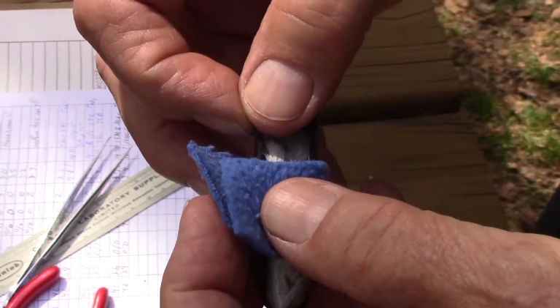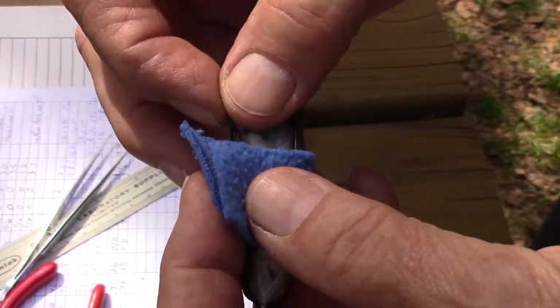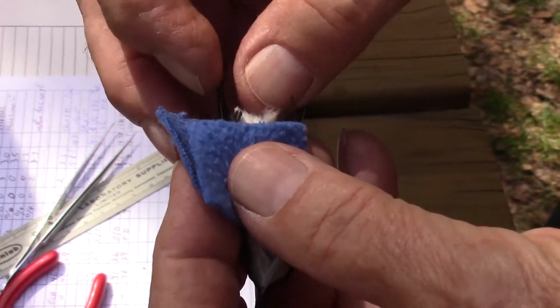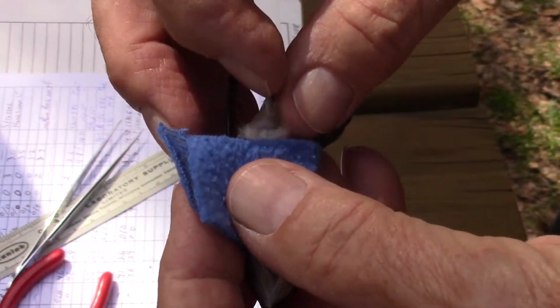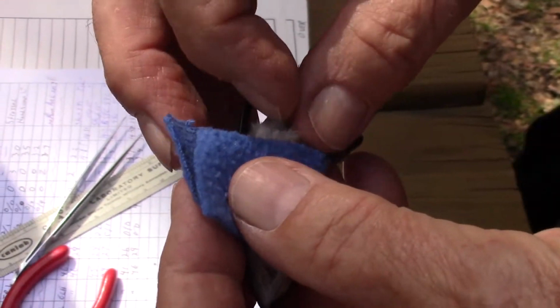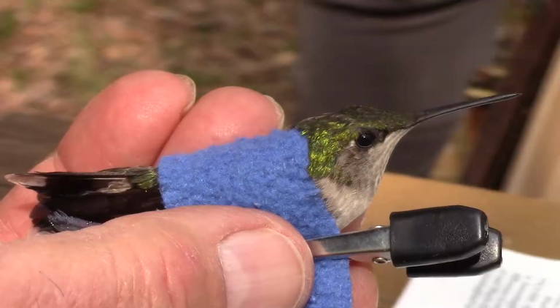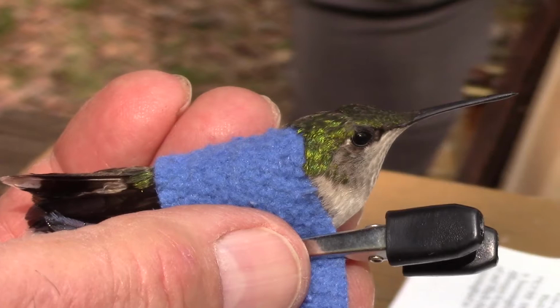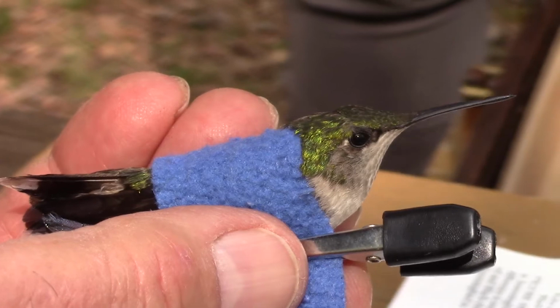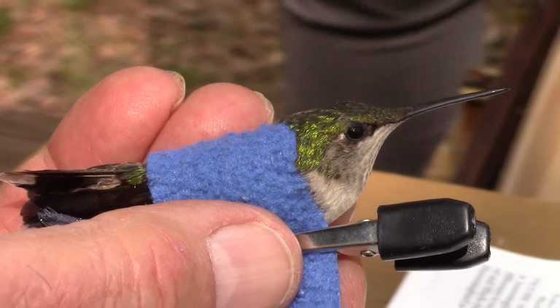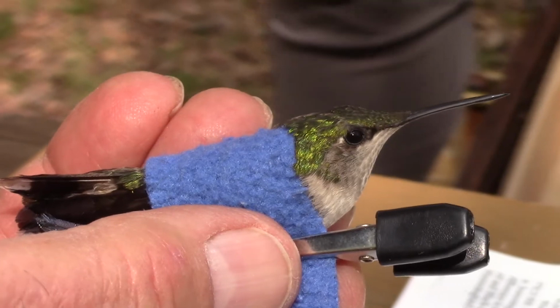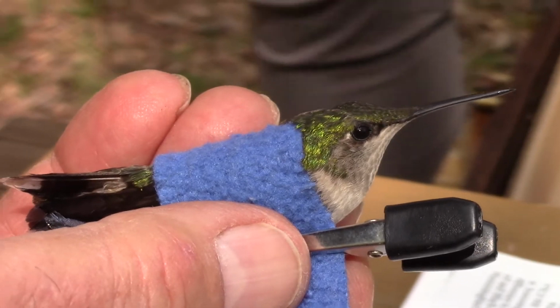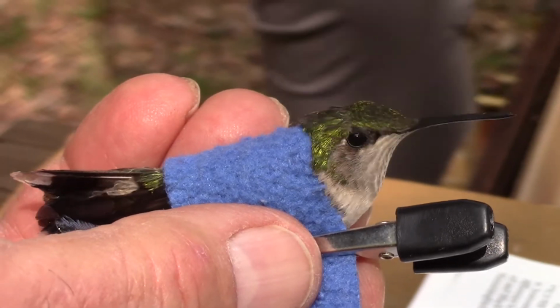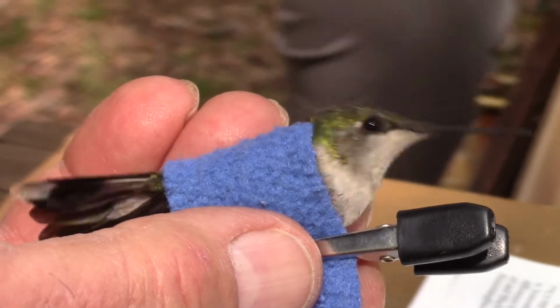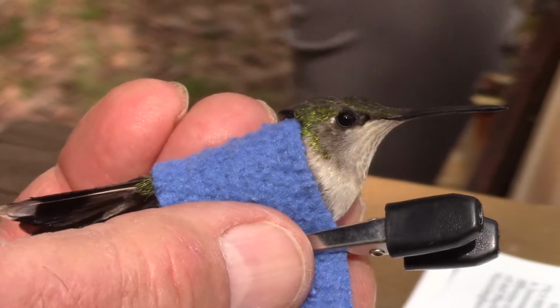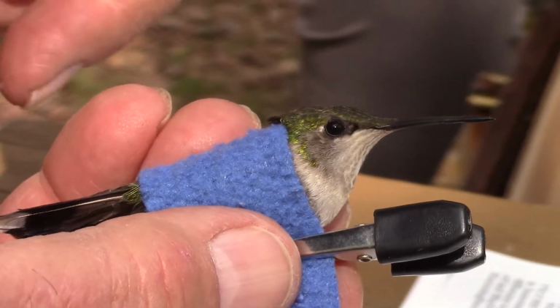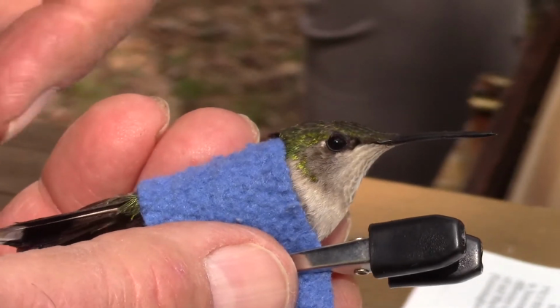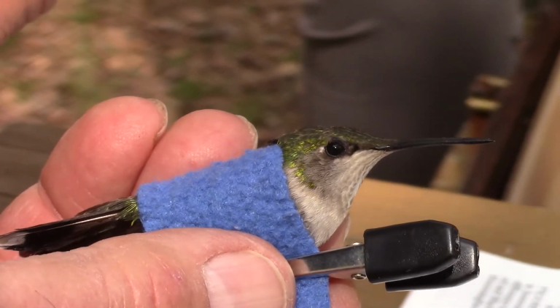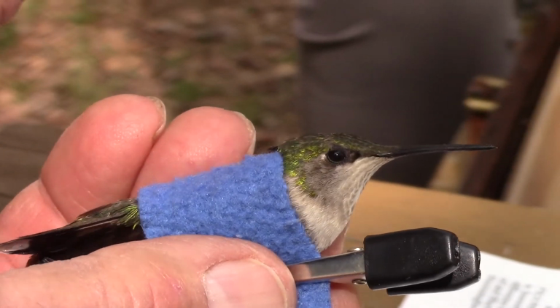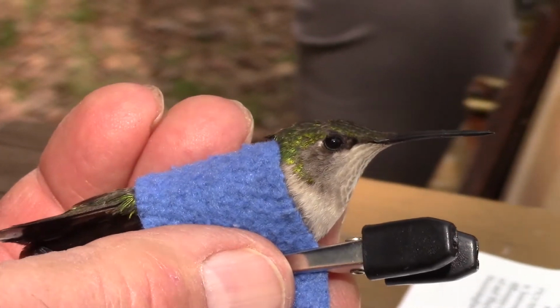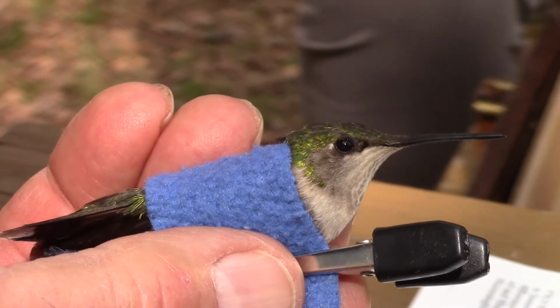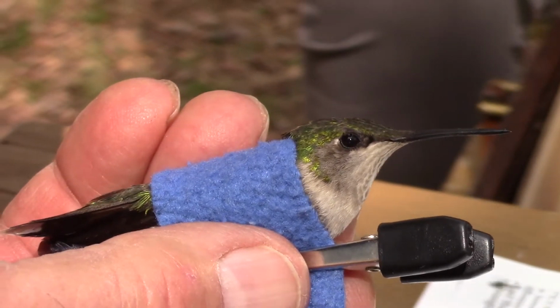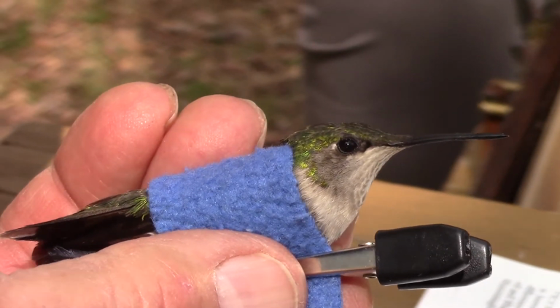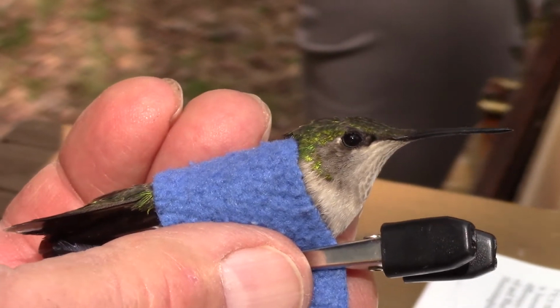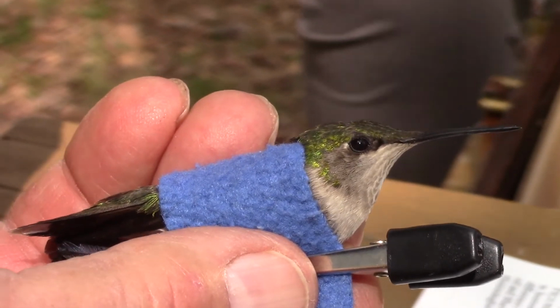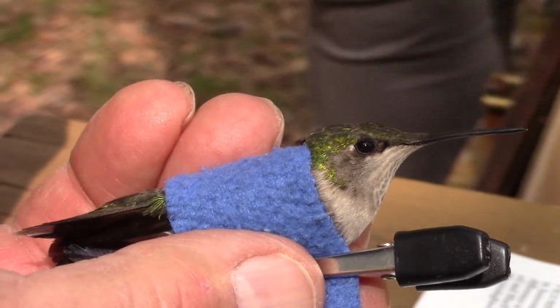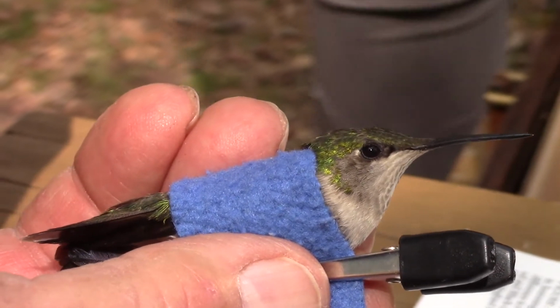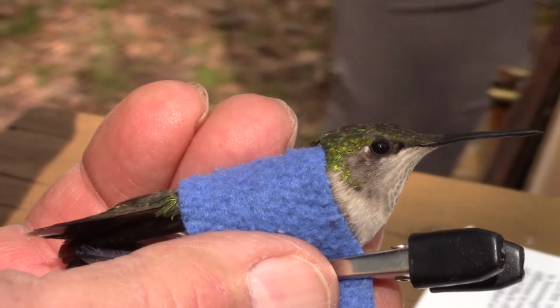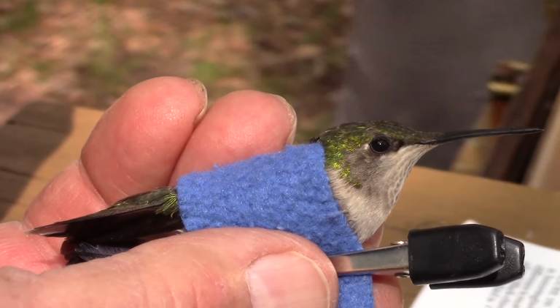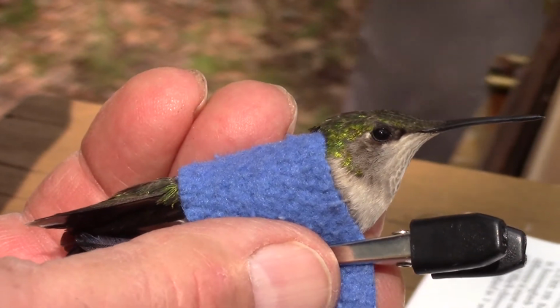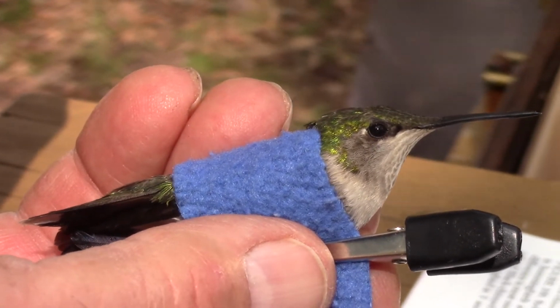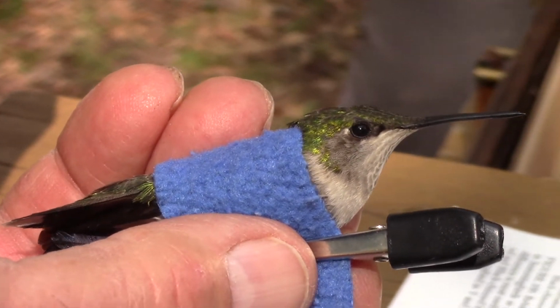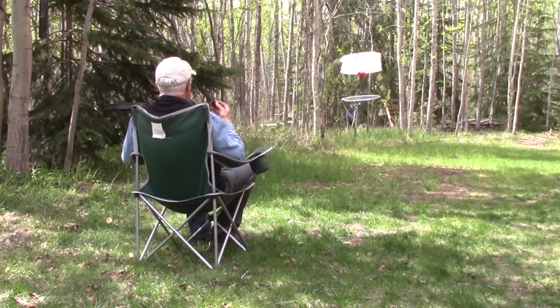A ruby-throated, specifically. They're very common east of the Rocky Mountains, to the point that they're the only kind of hummingbird you'll find in that region.